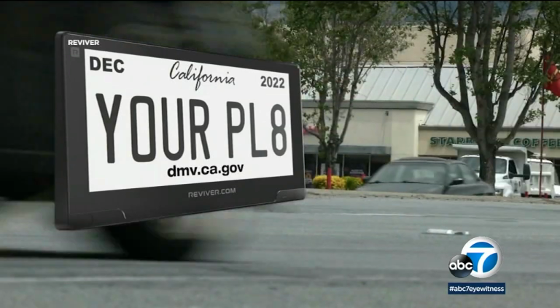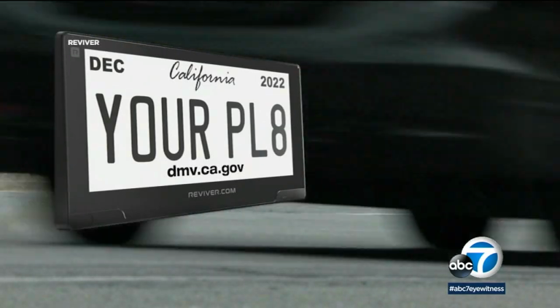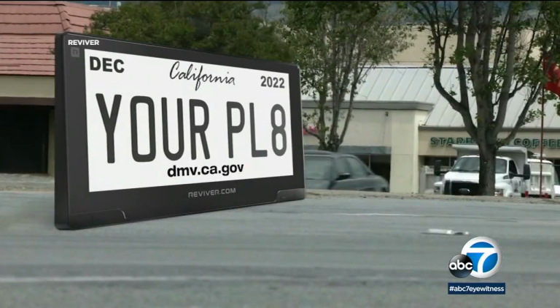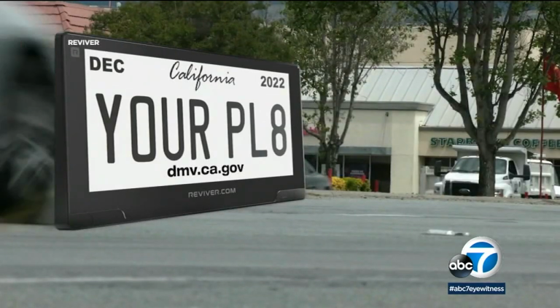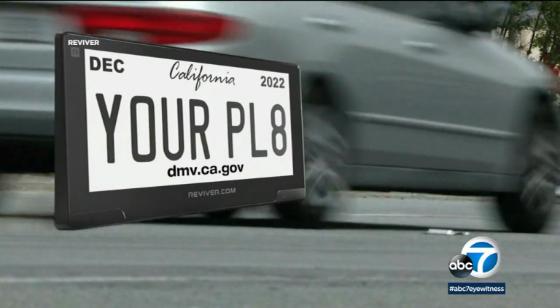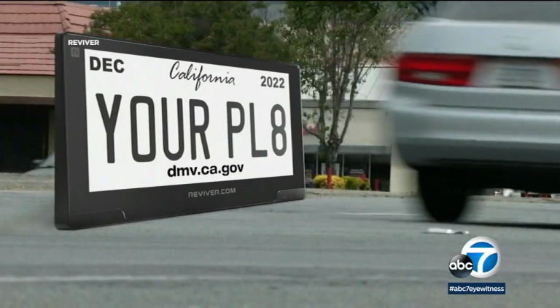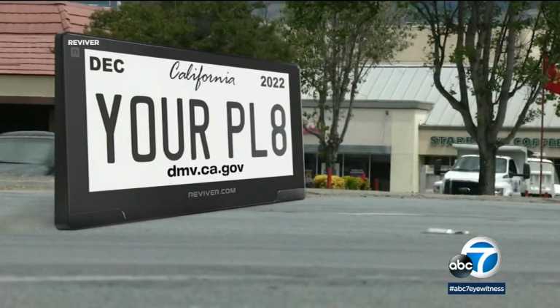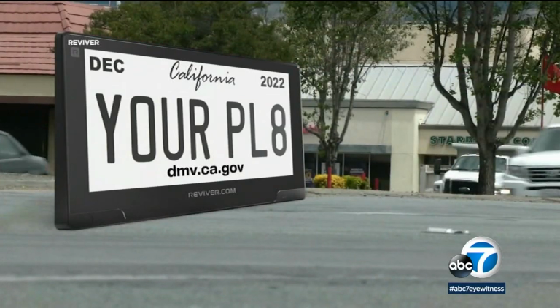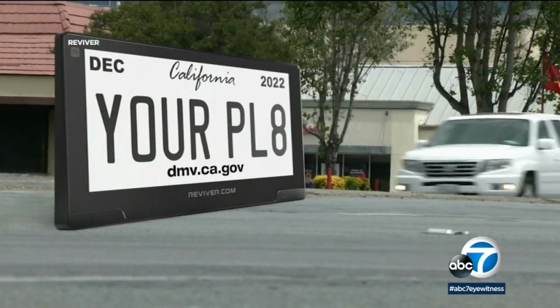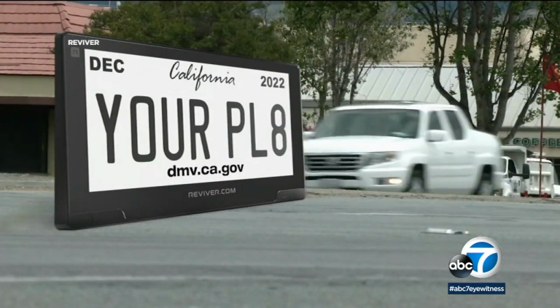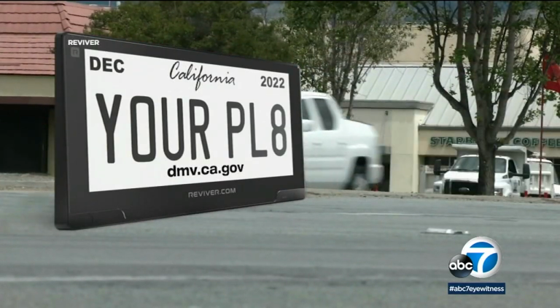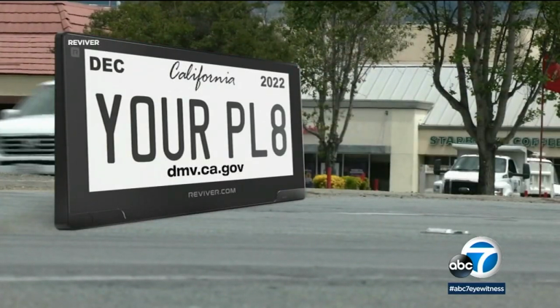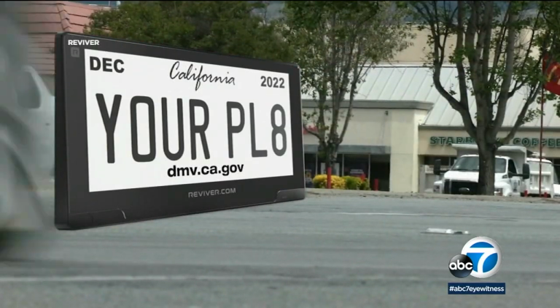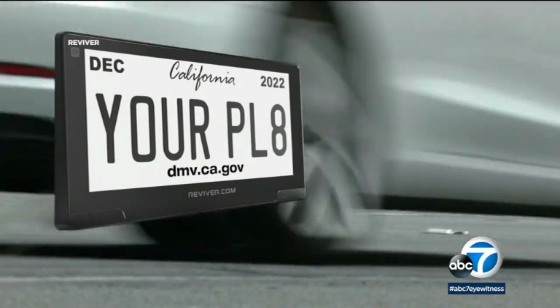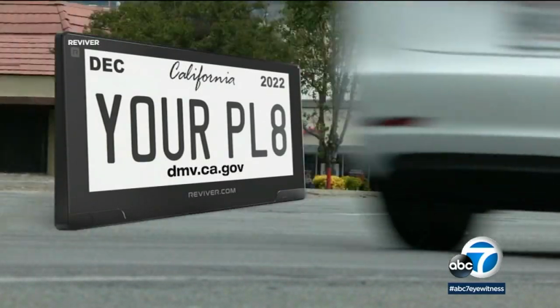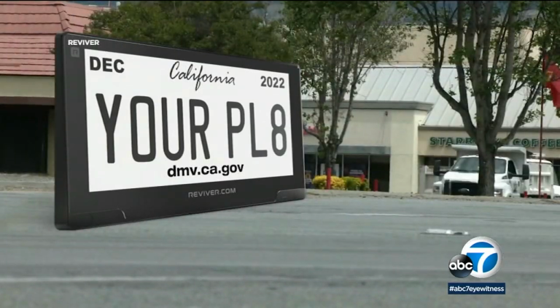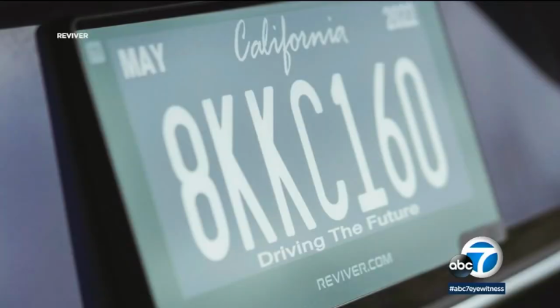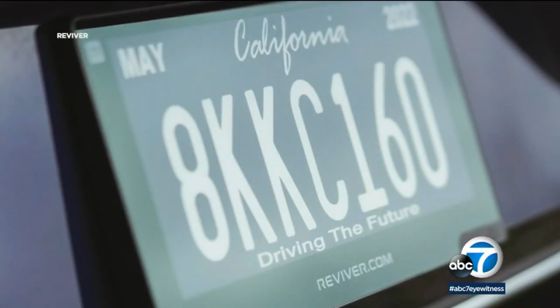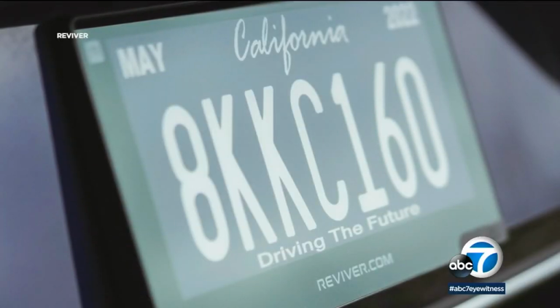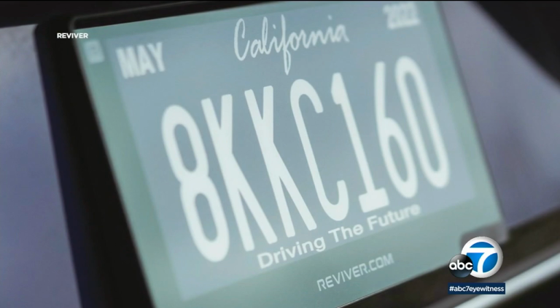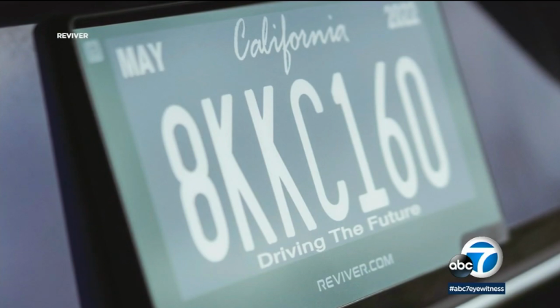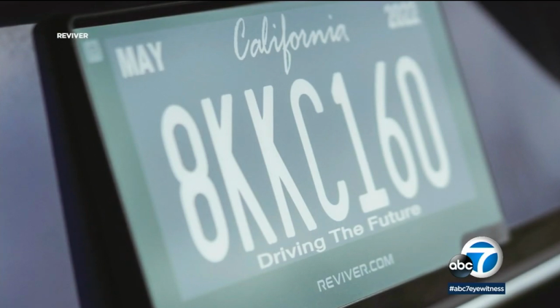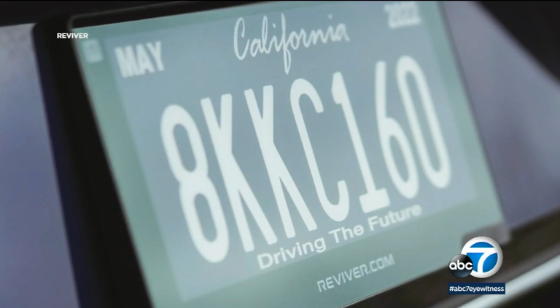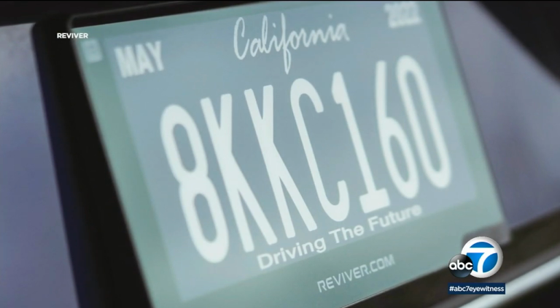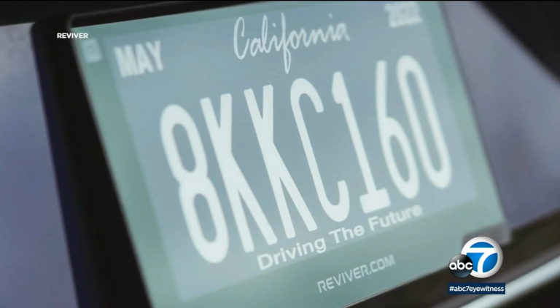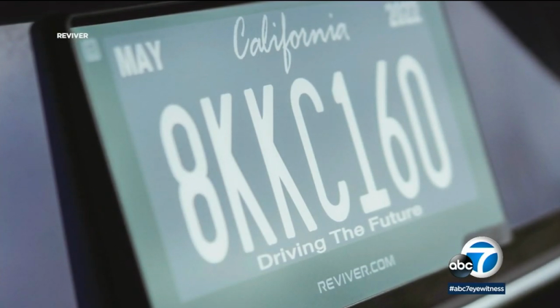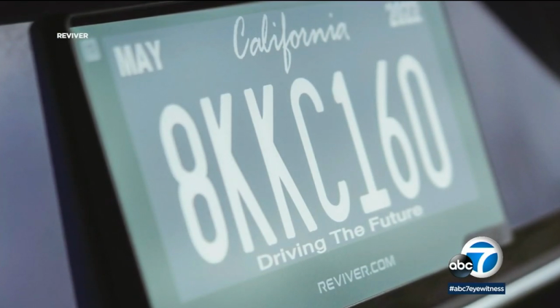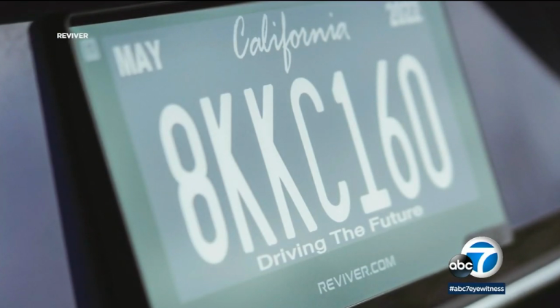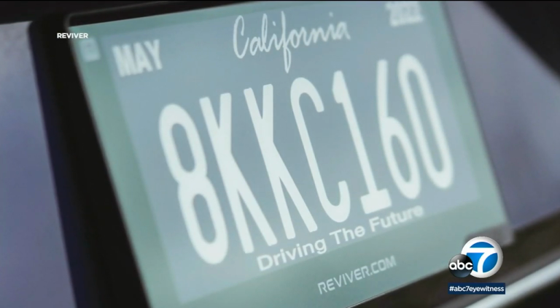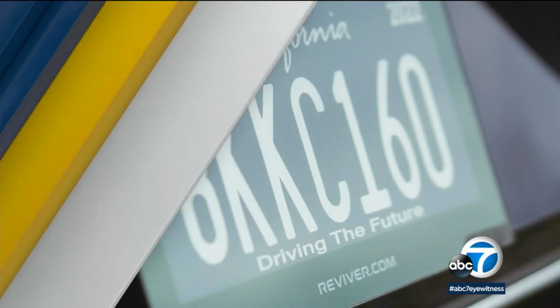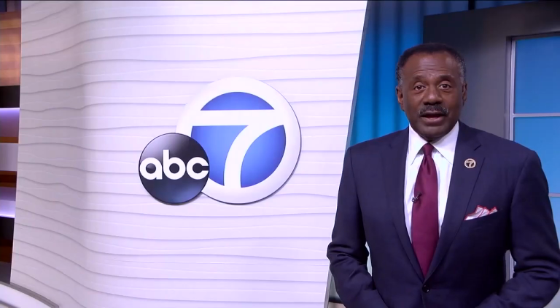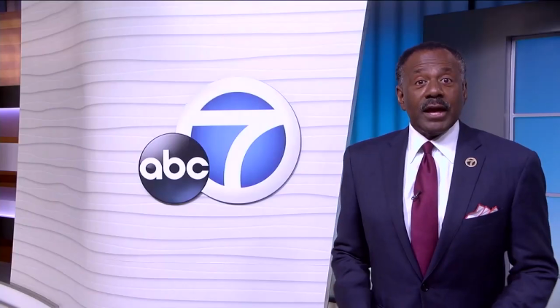The plates are available now and can be purchased for $19.95 a month or $200 a year with a four-year agreement.